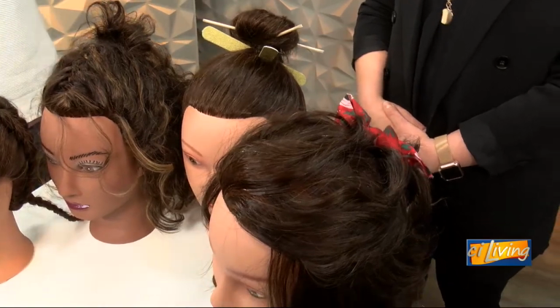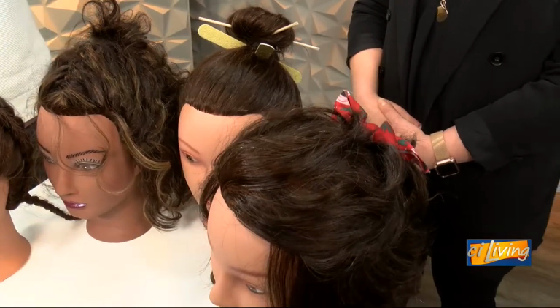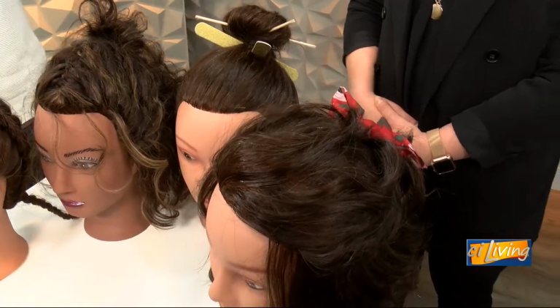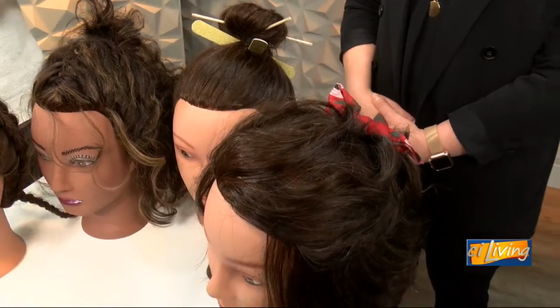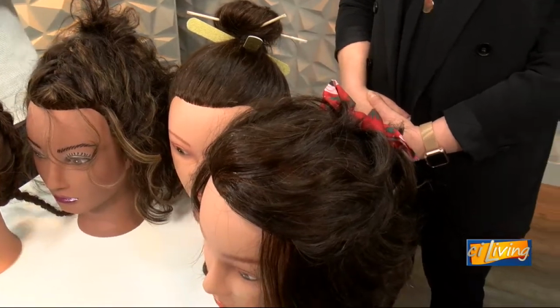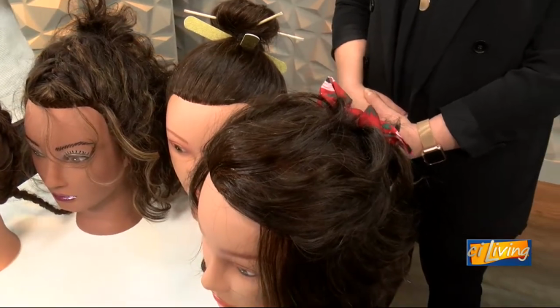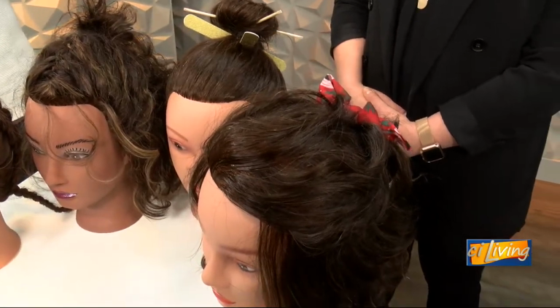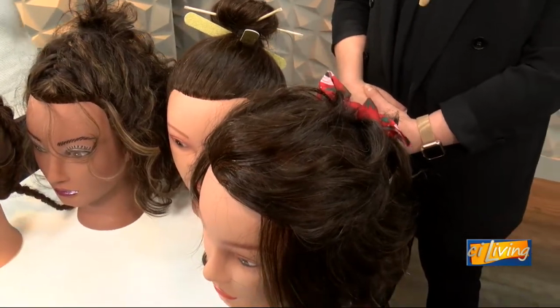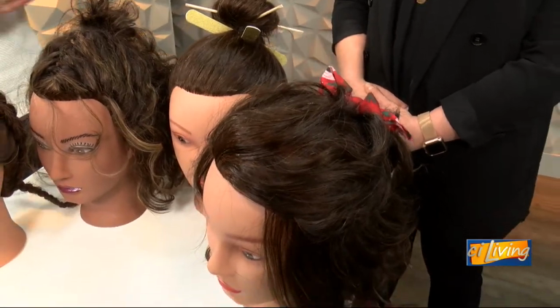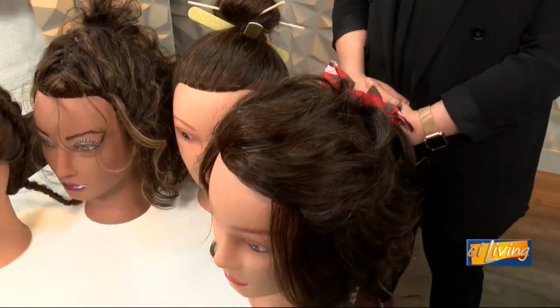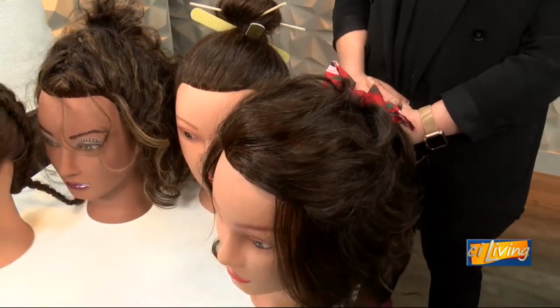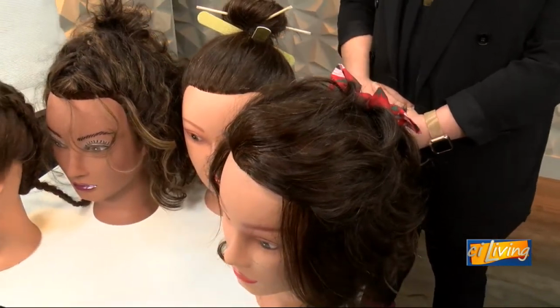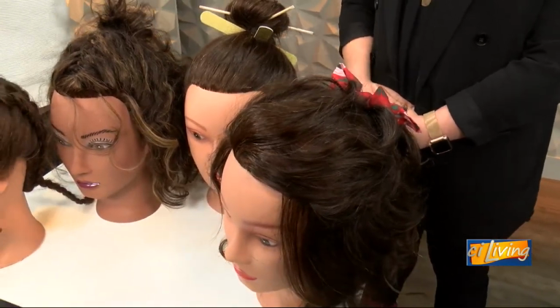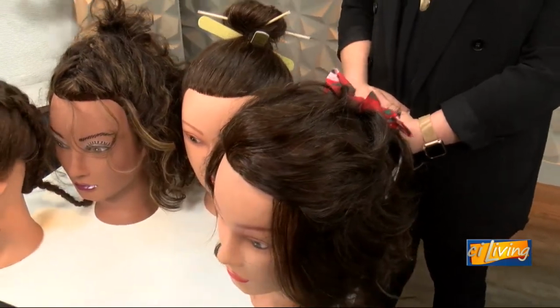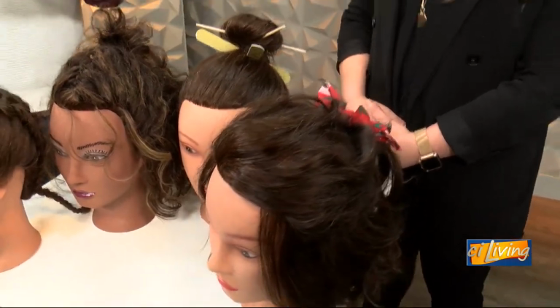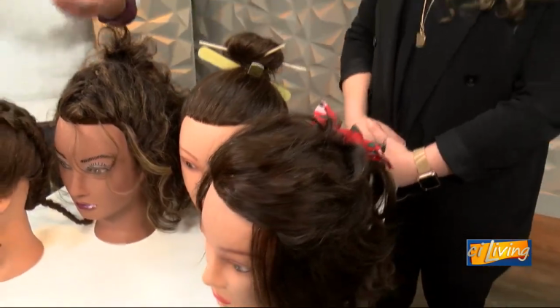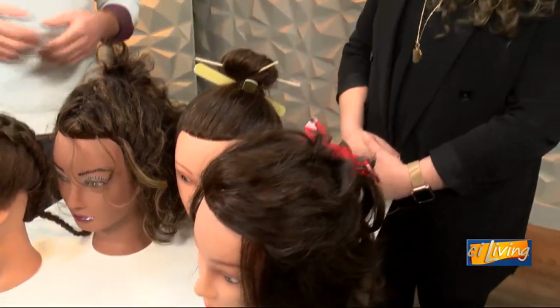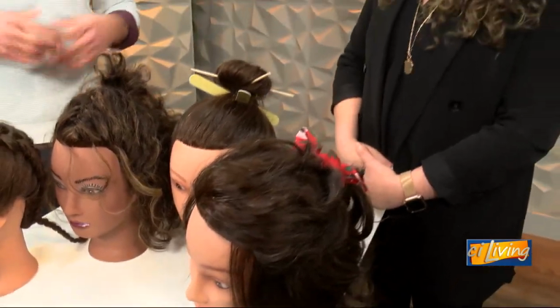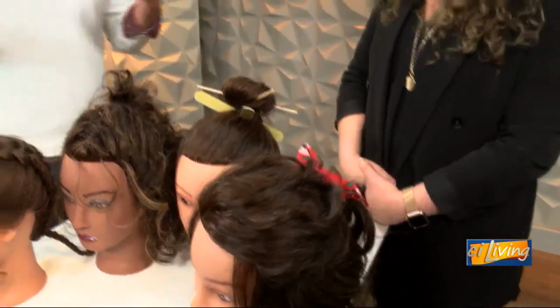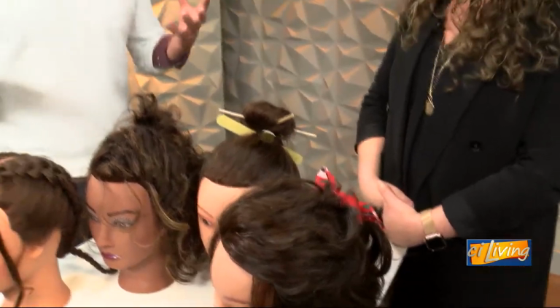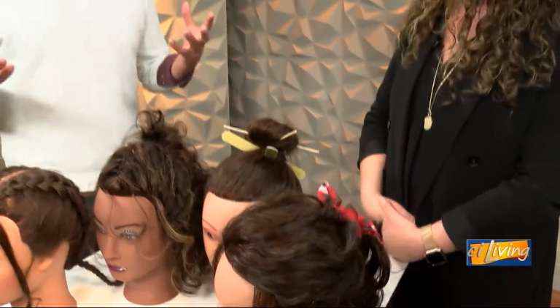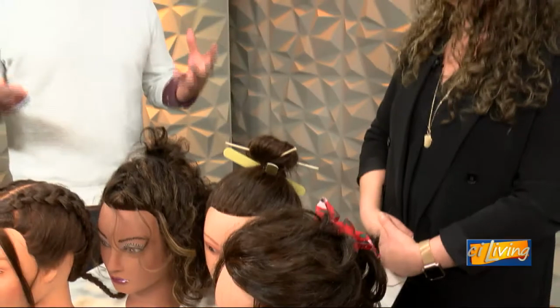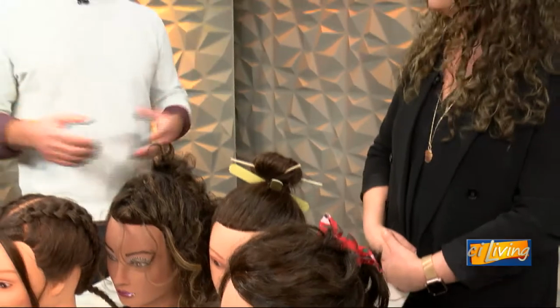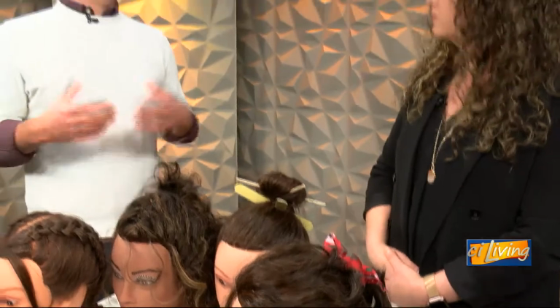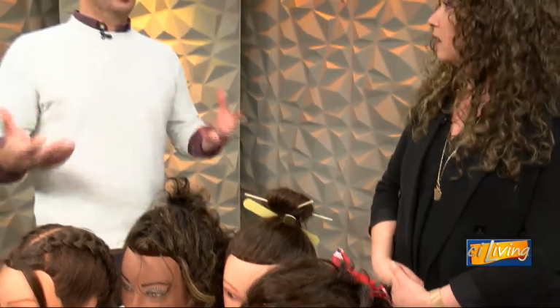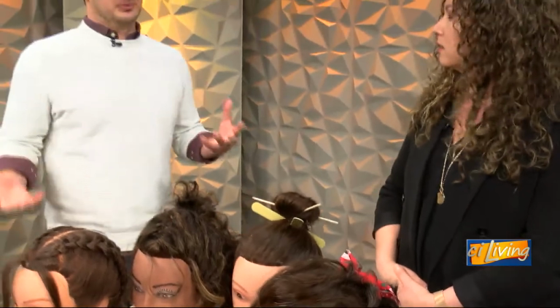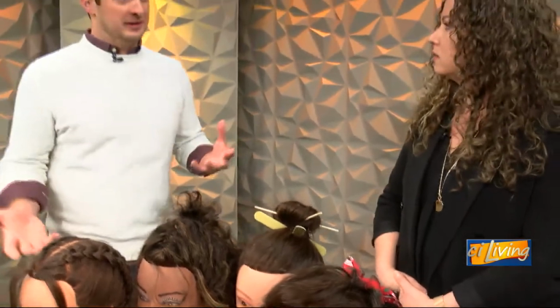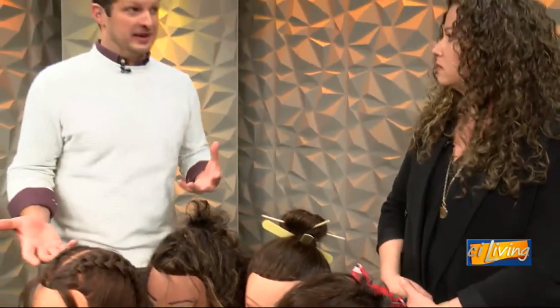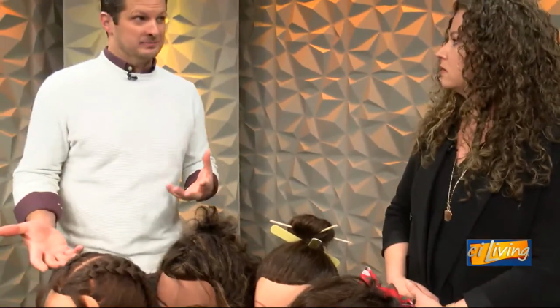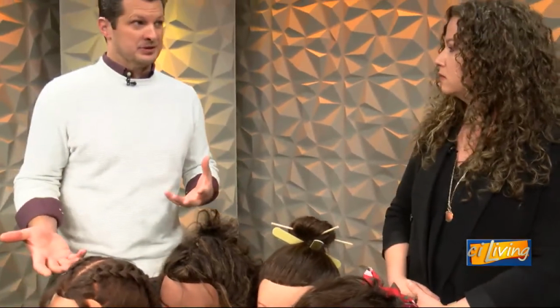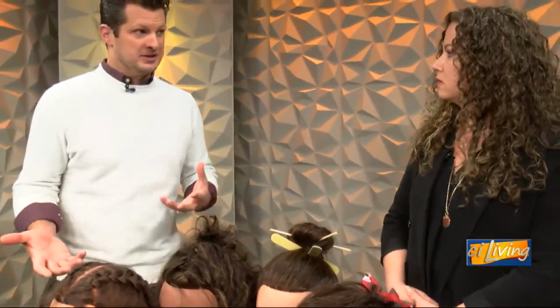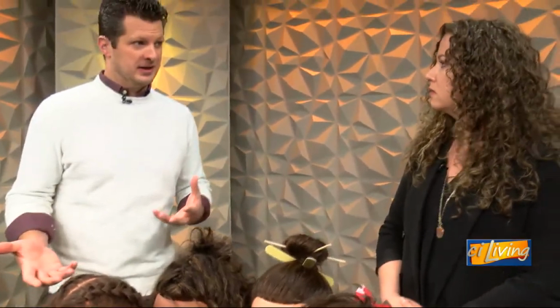These styles don't require blow drying or flat ironing or any of that kind of stuff — it just is as it is. And ultimately, that protects the hair.